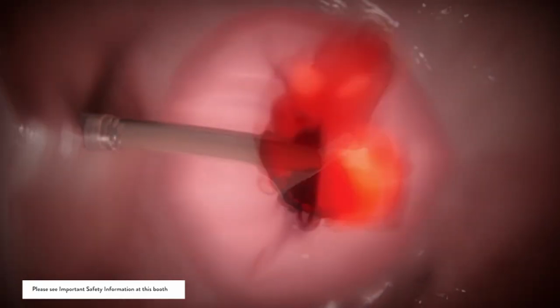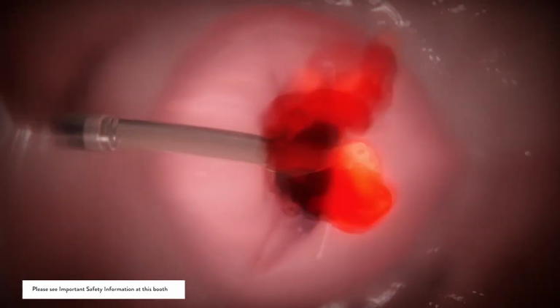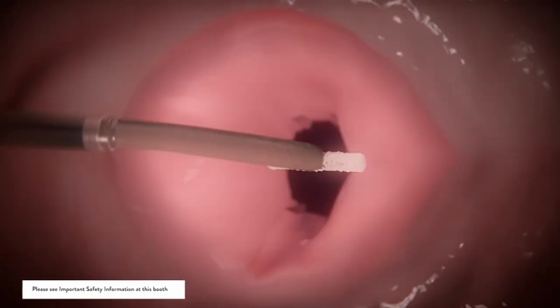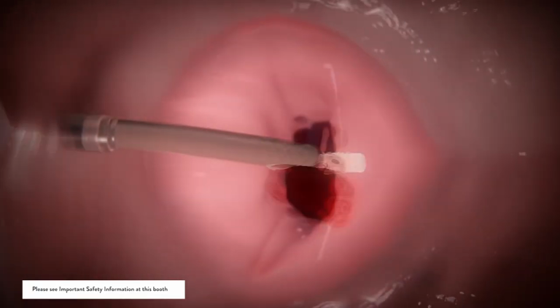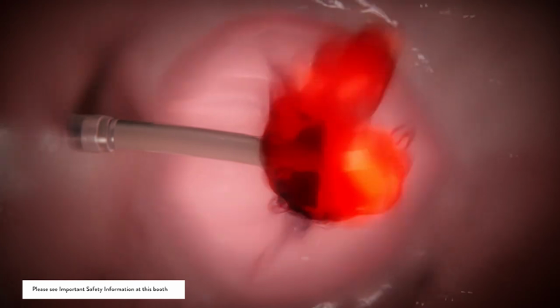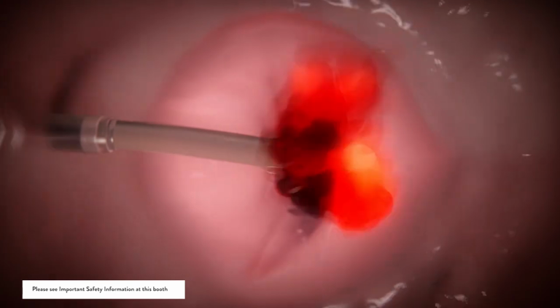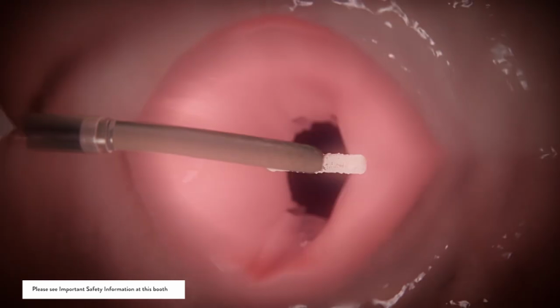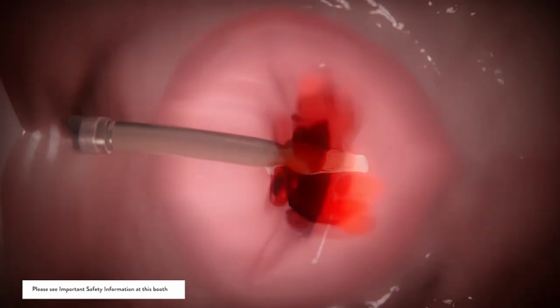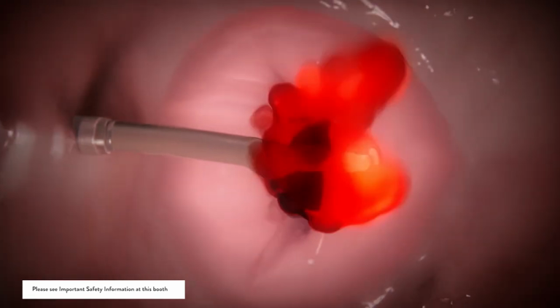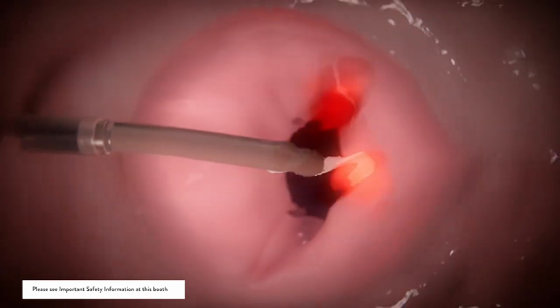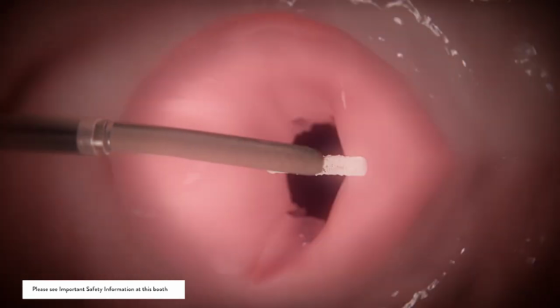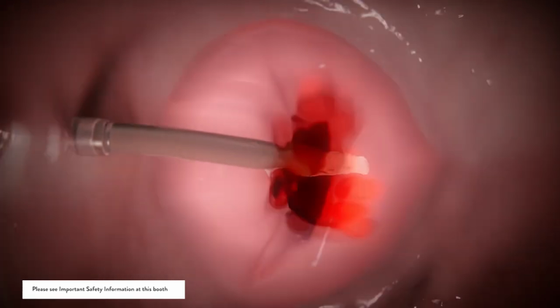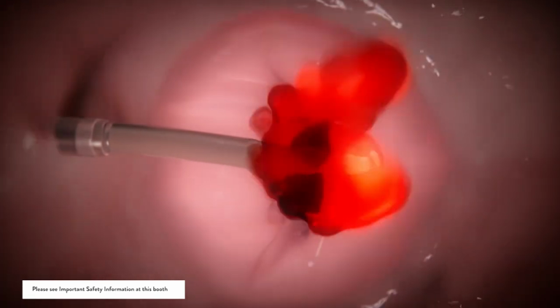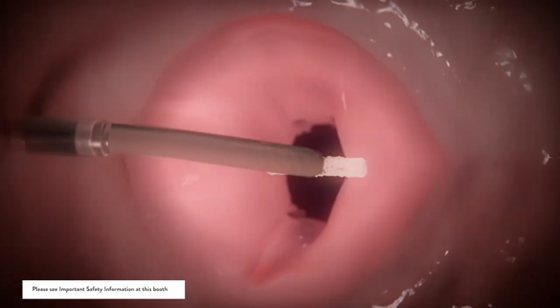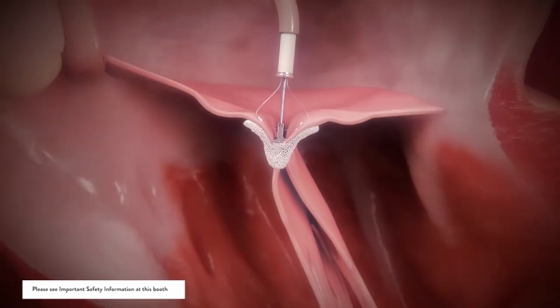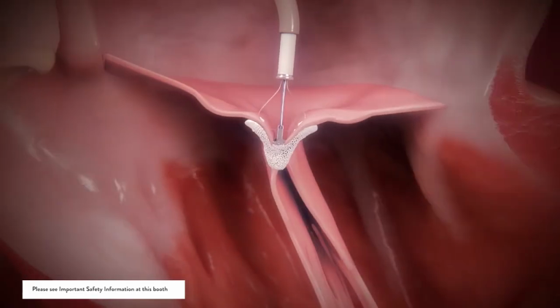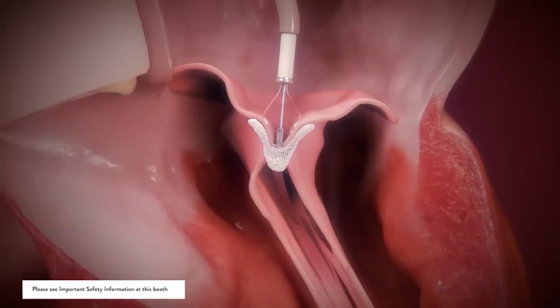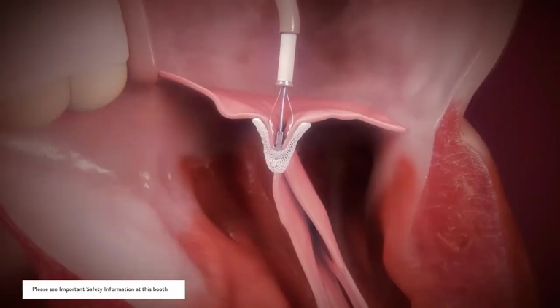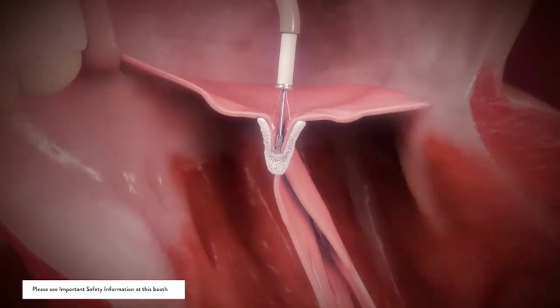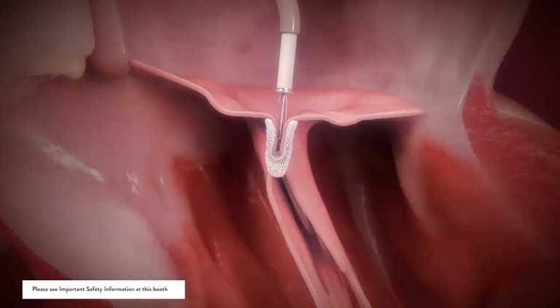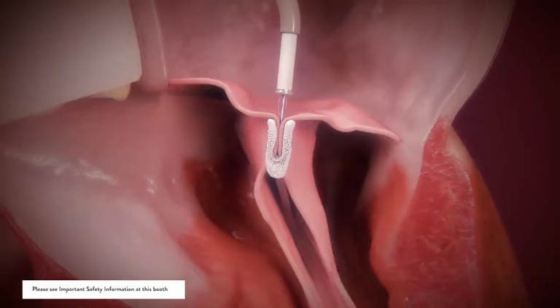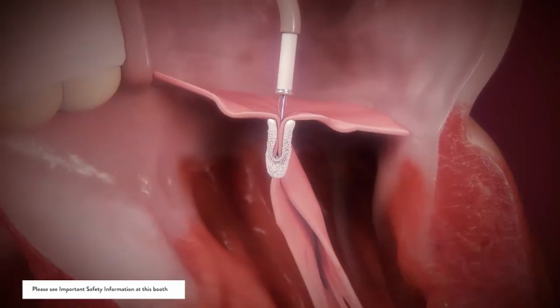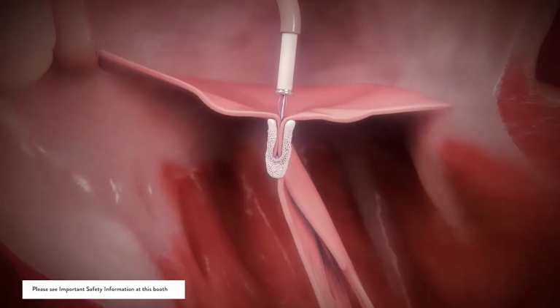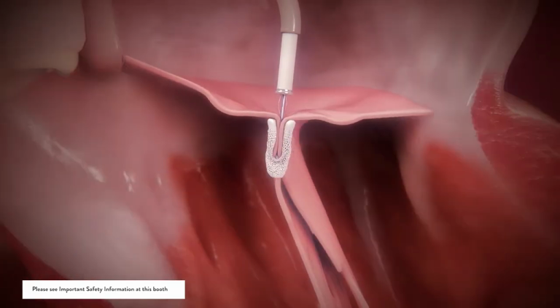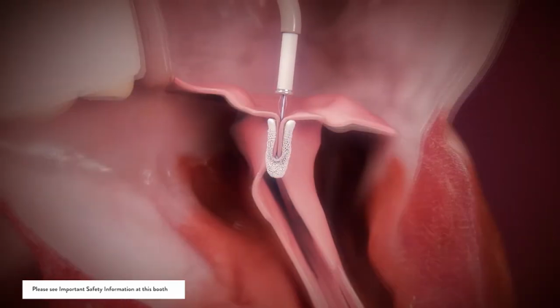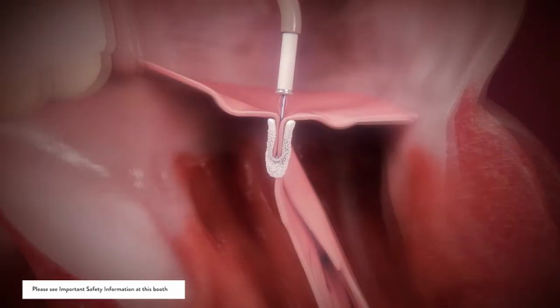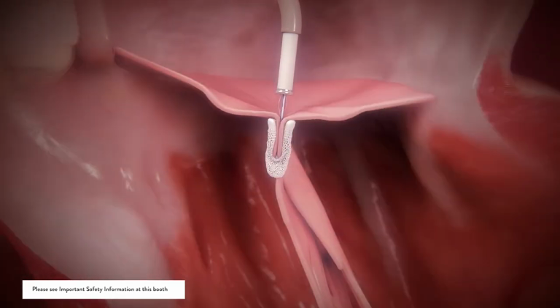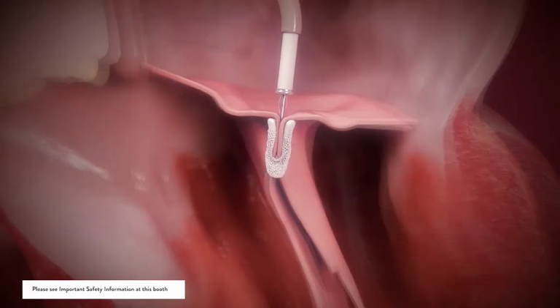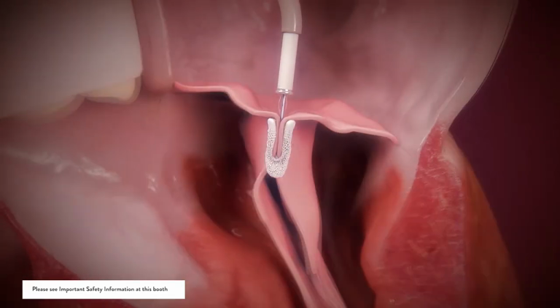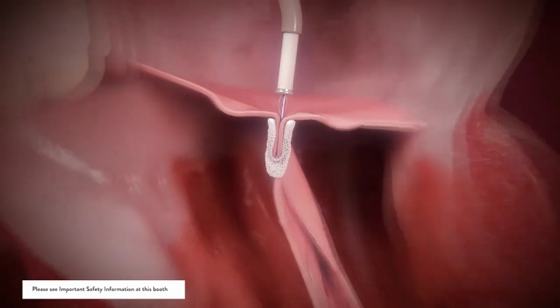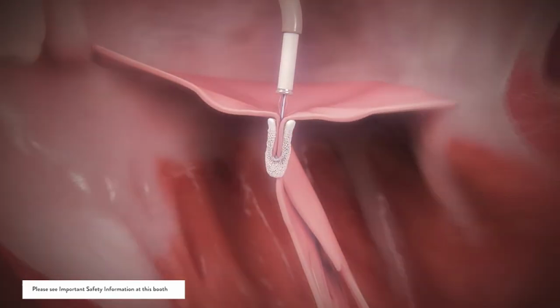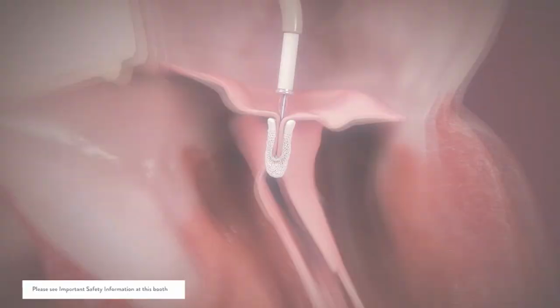Once the leak is identified, we can repair with the clip, reducing the leak significantly.